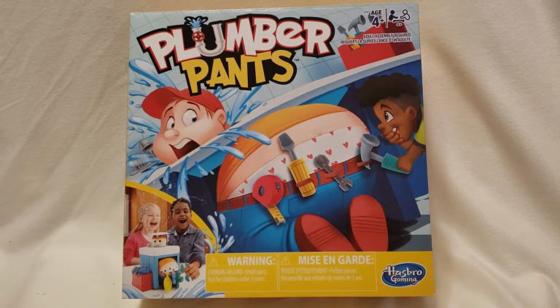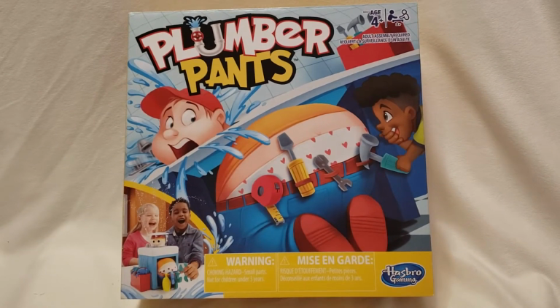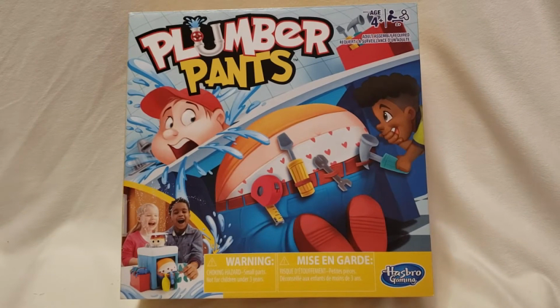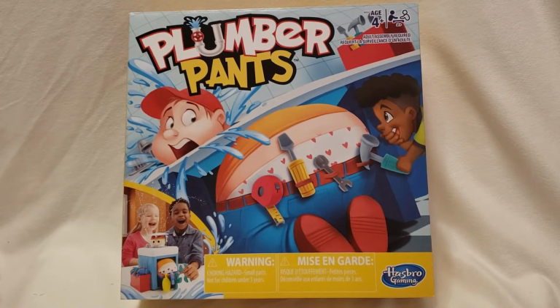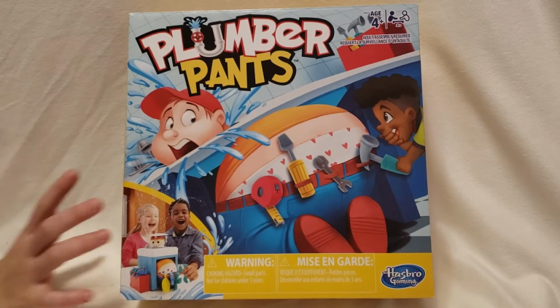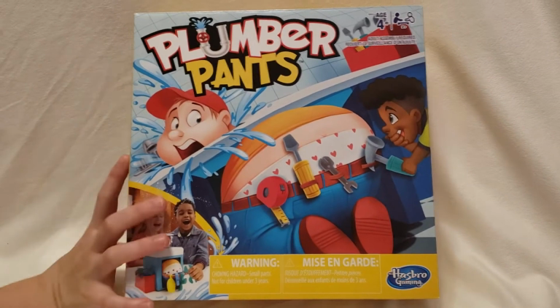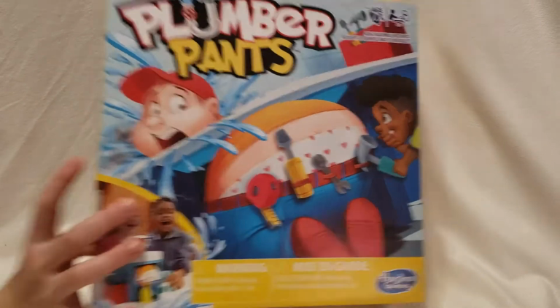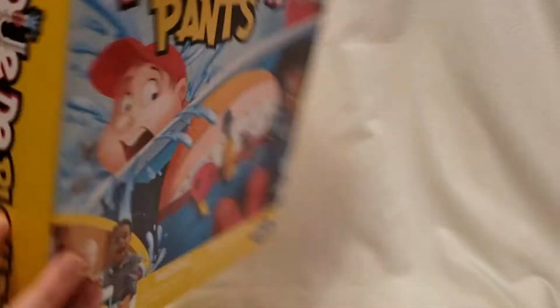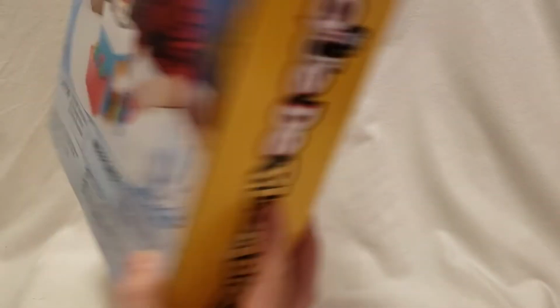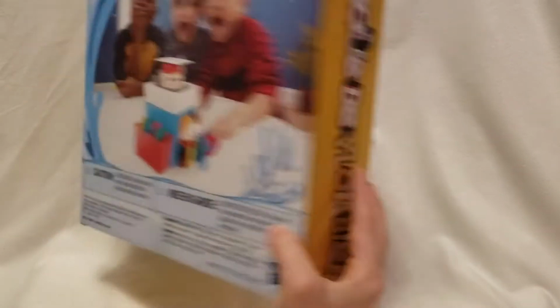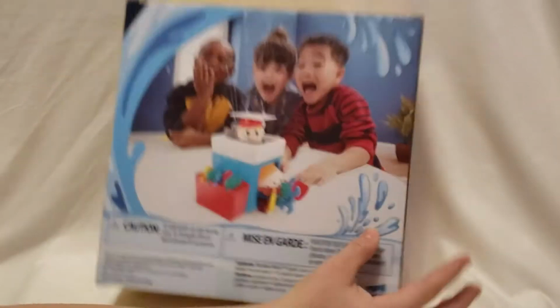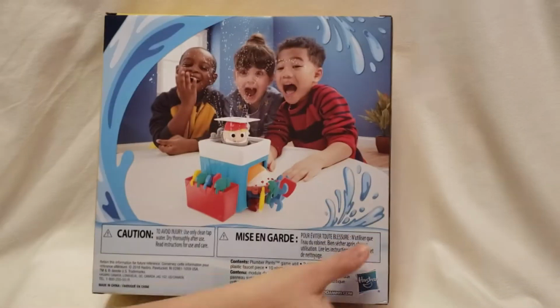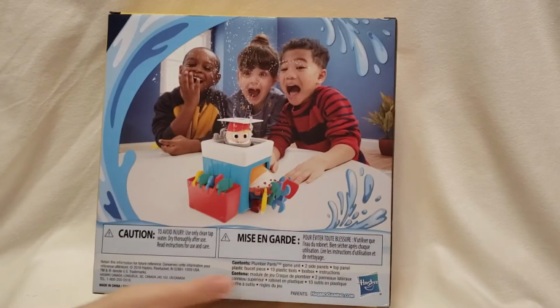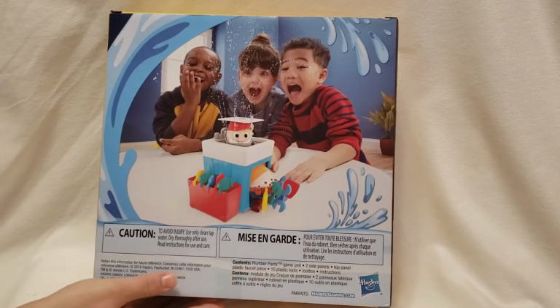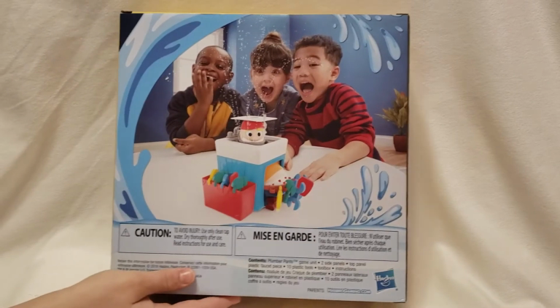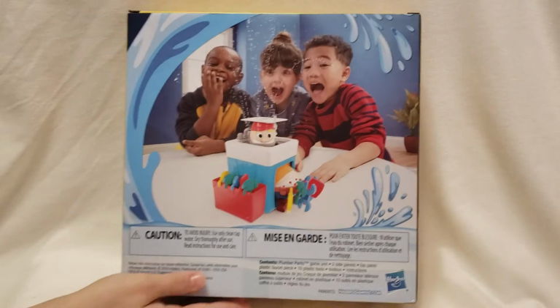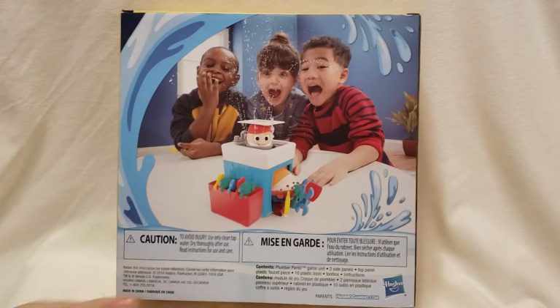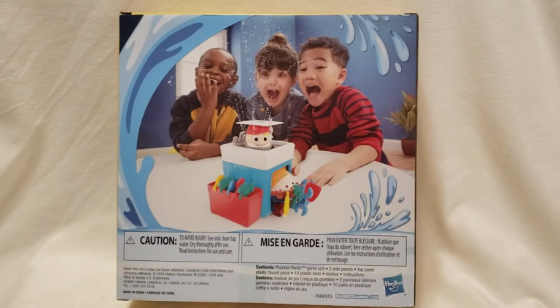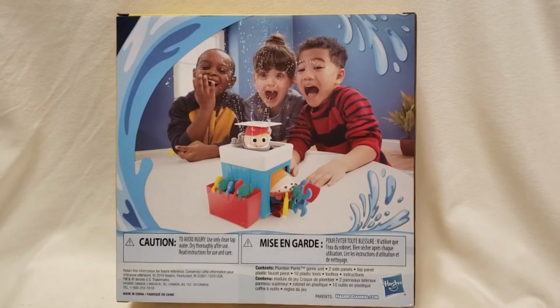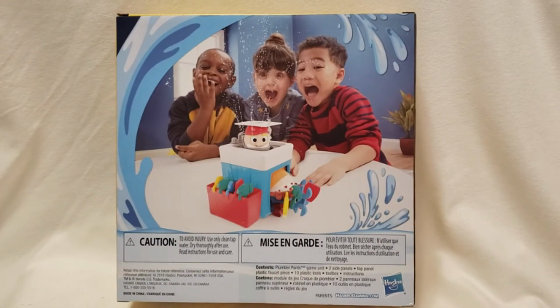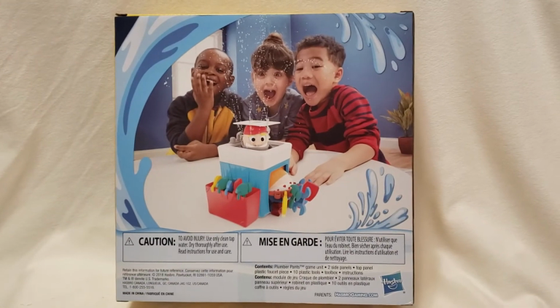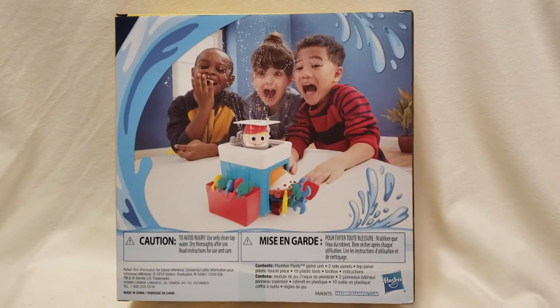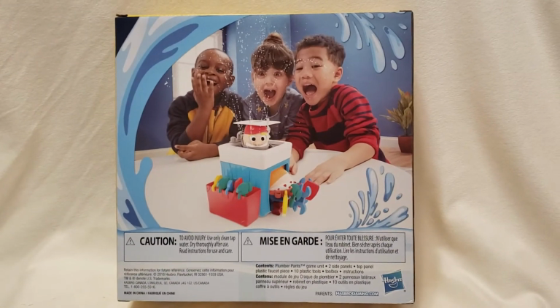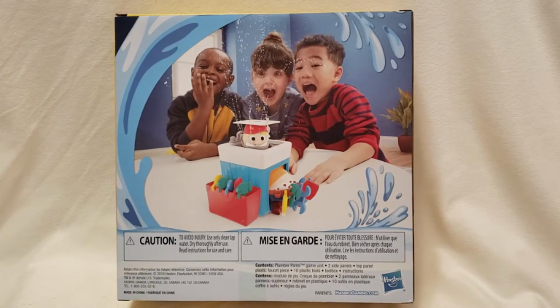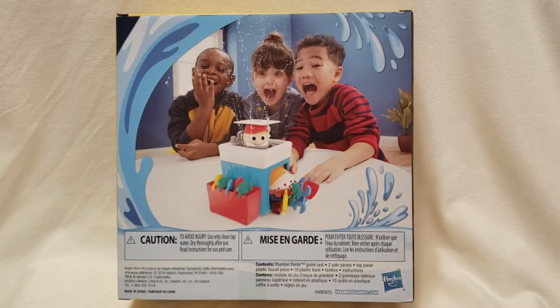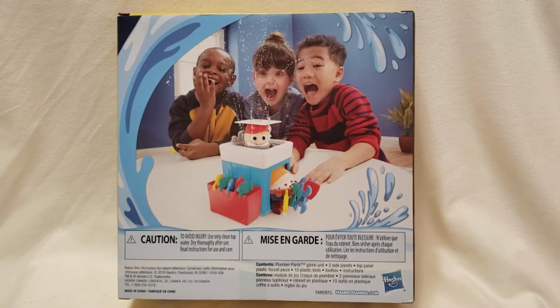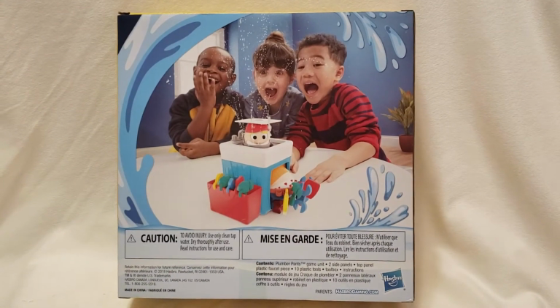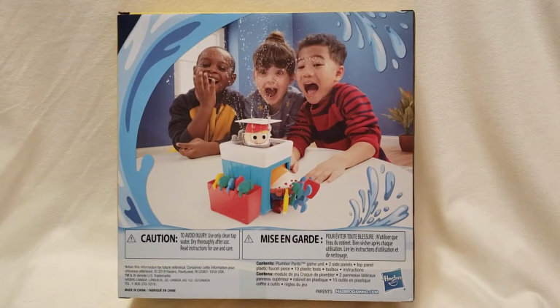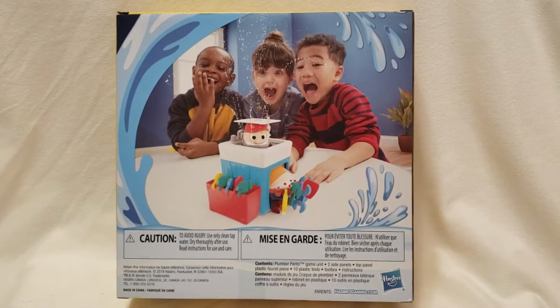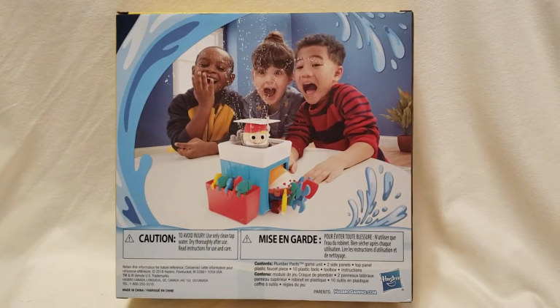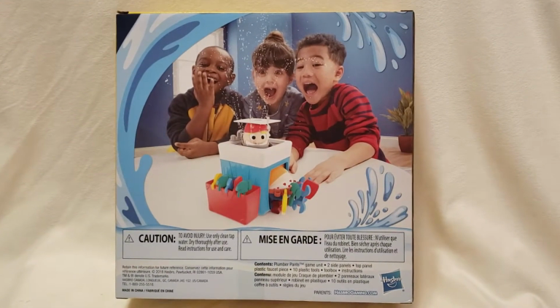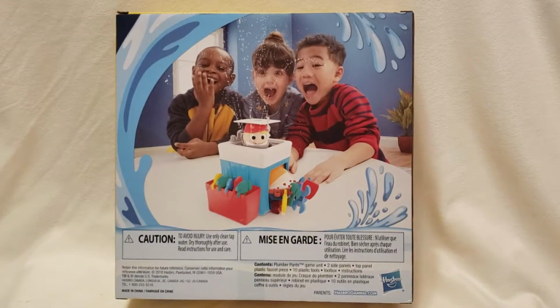Here's the front of the box. Here's the back of the box. Let's open it up and see what's inside.